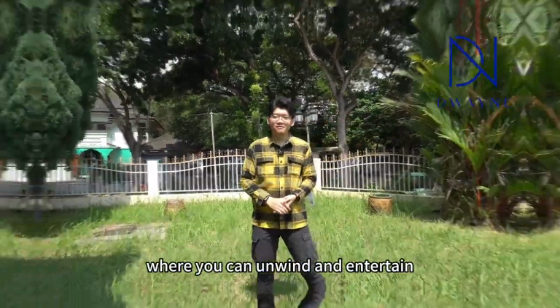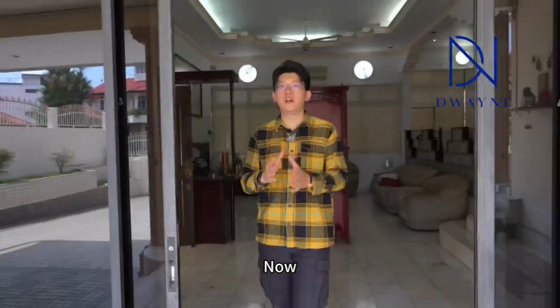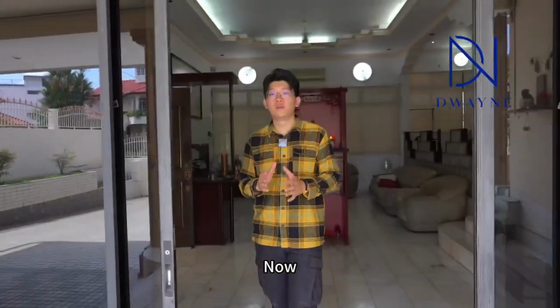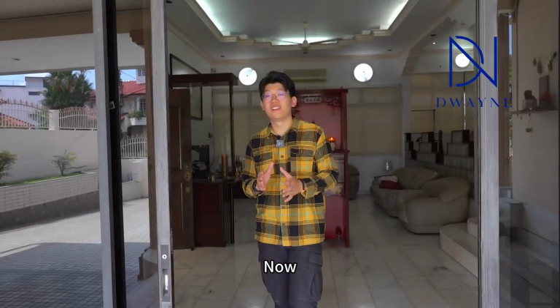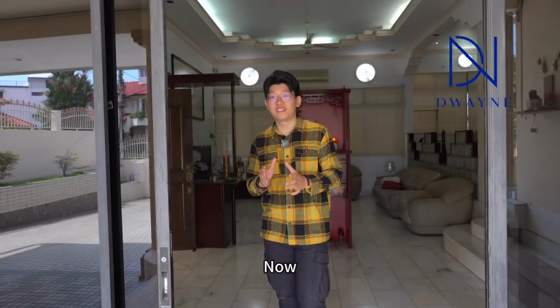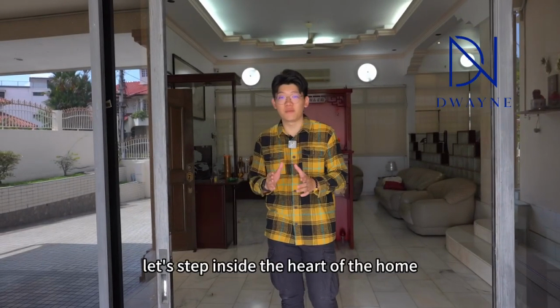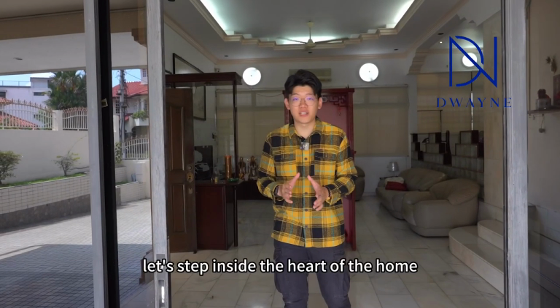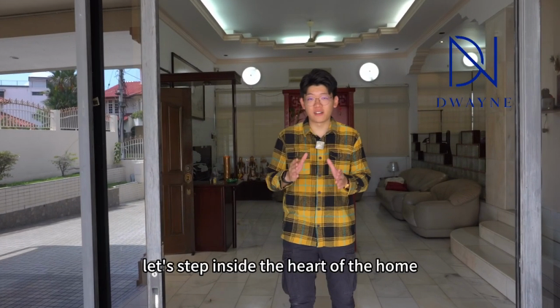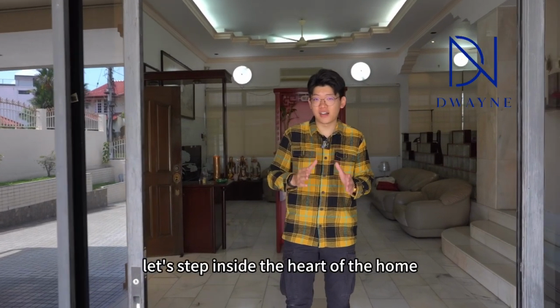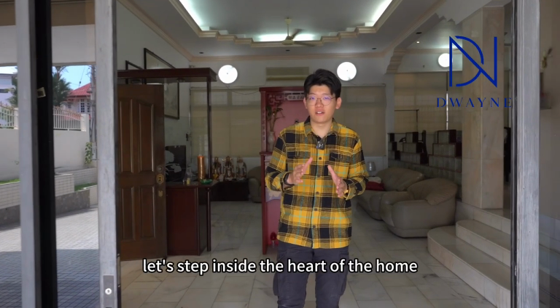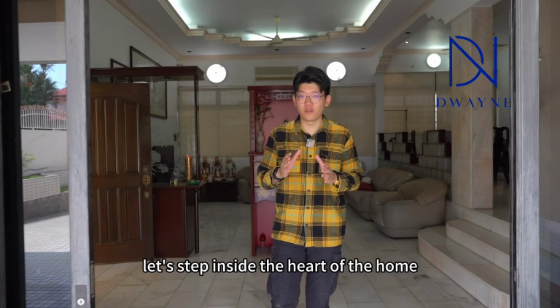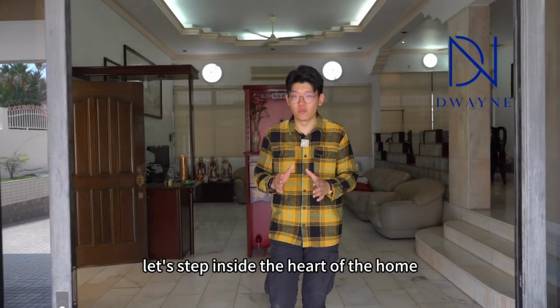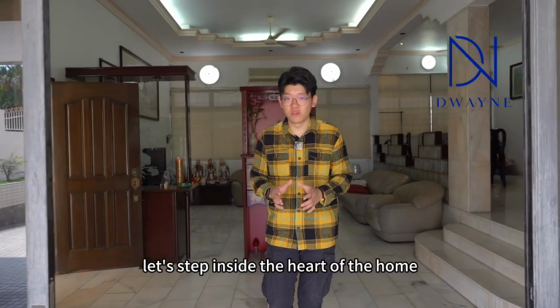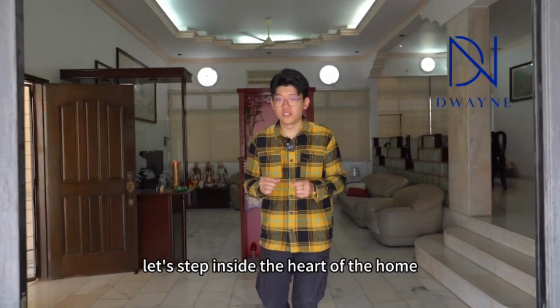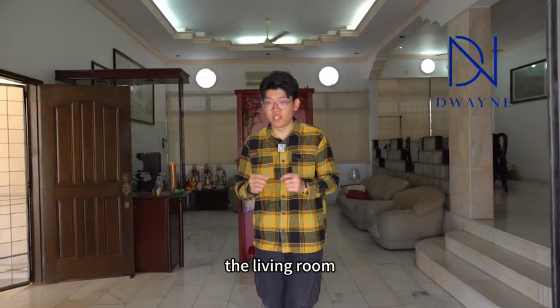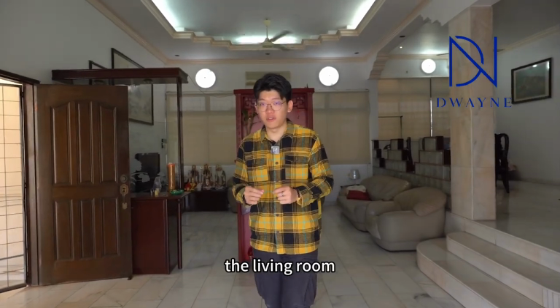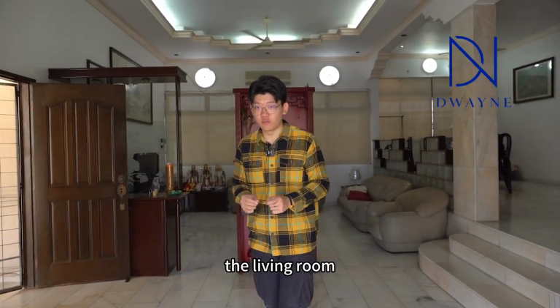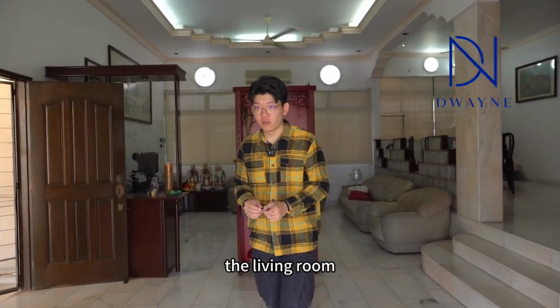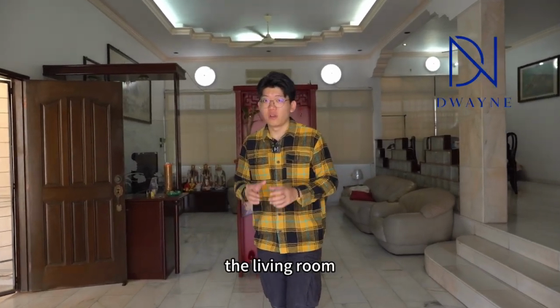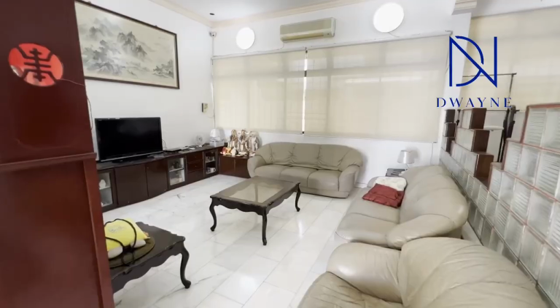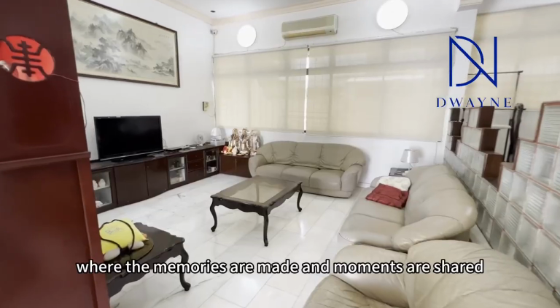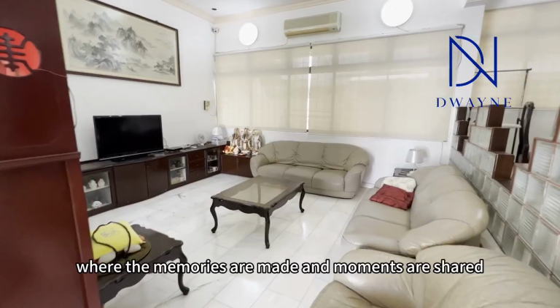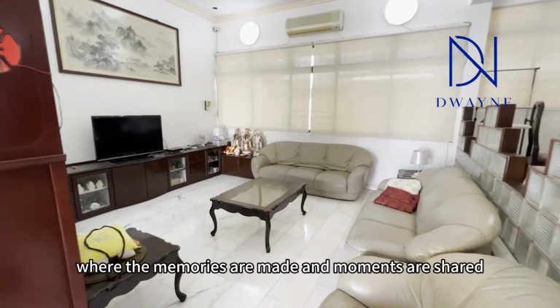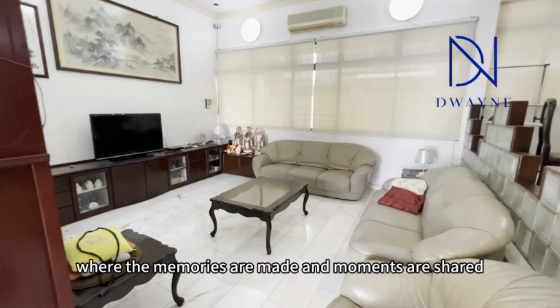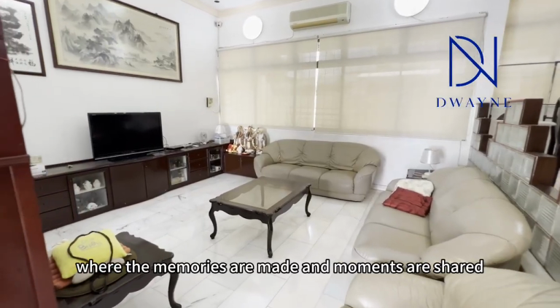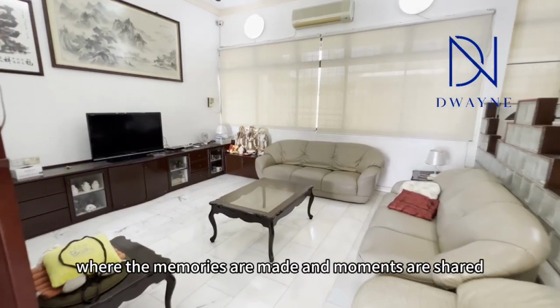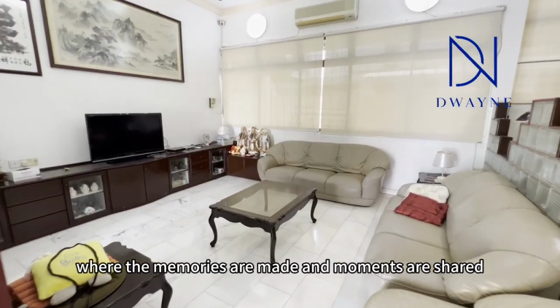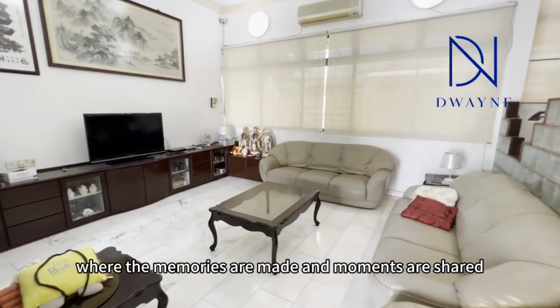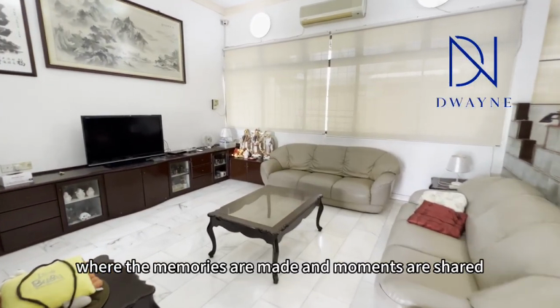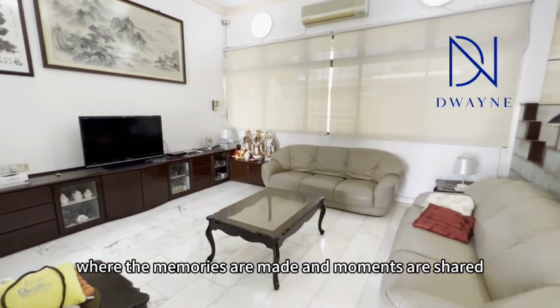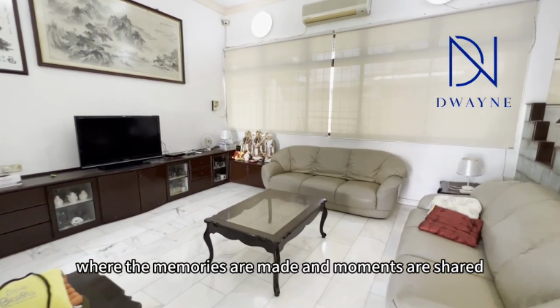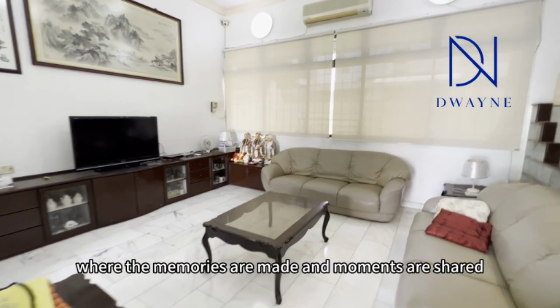Now, let's step inside the heart of the home — the living room — where memories are made and moments are shared.